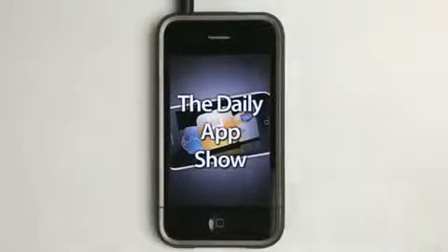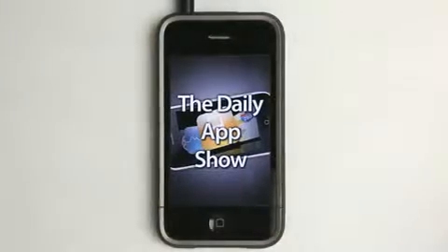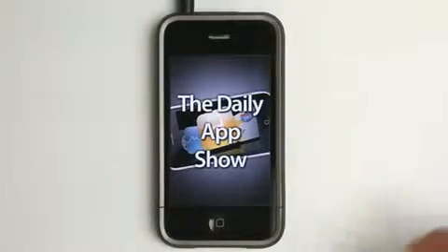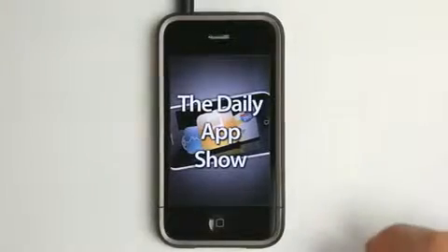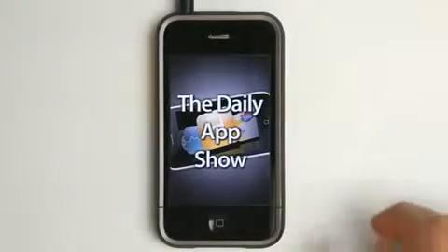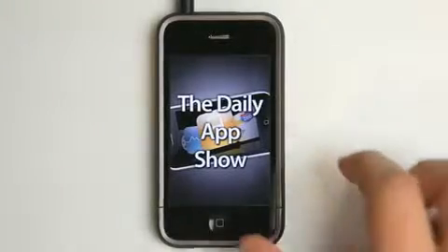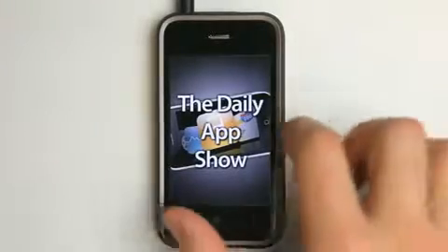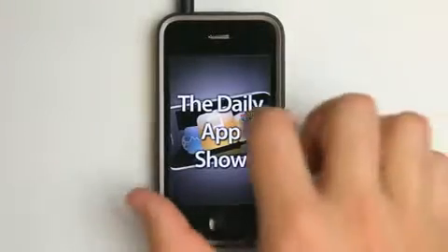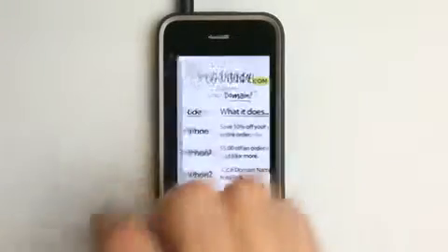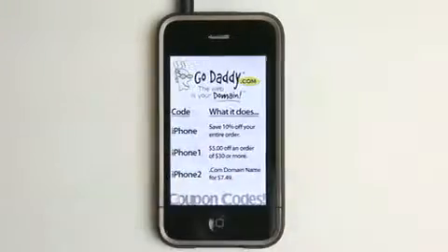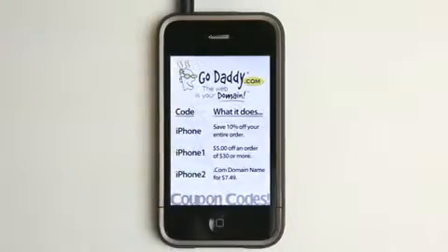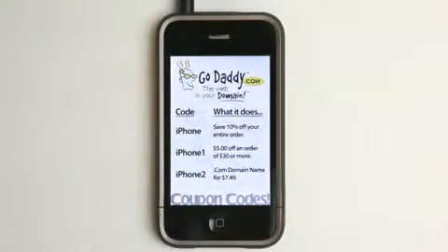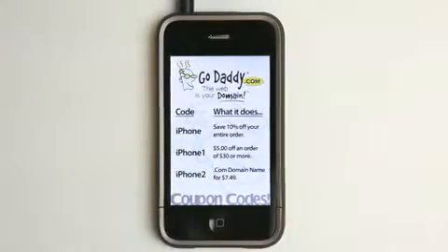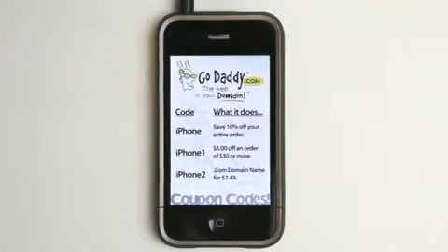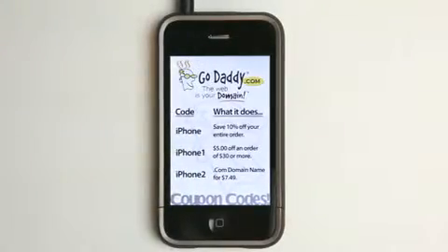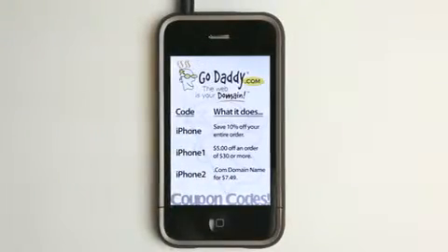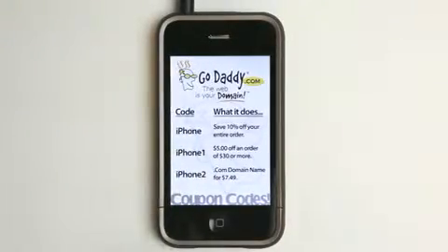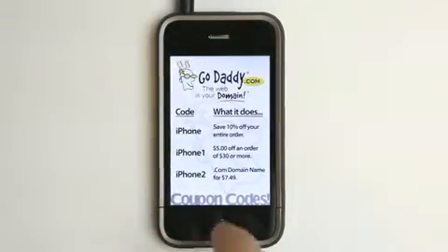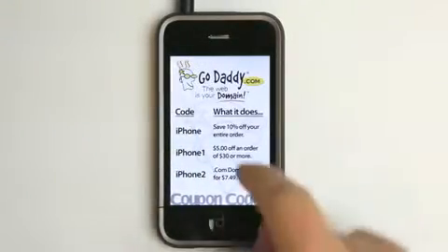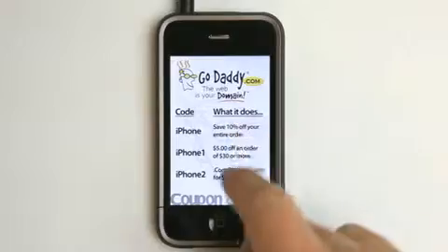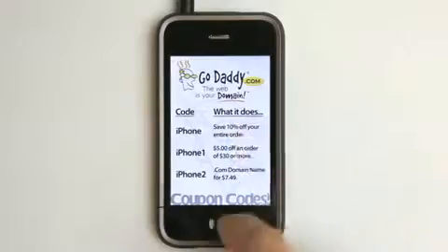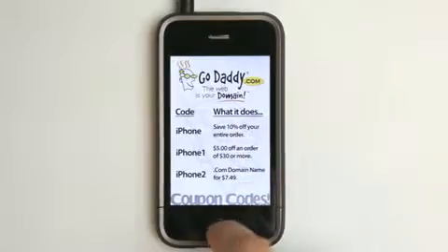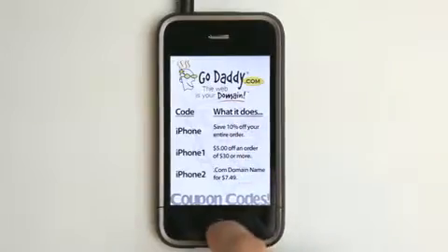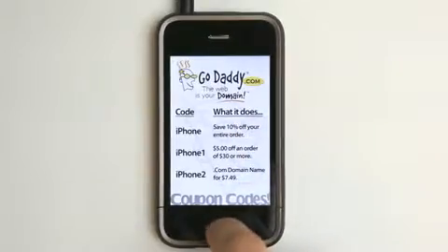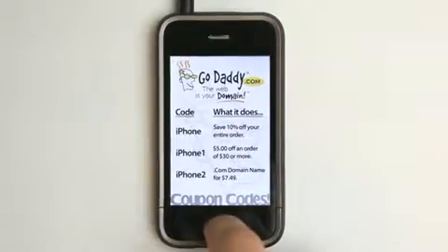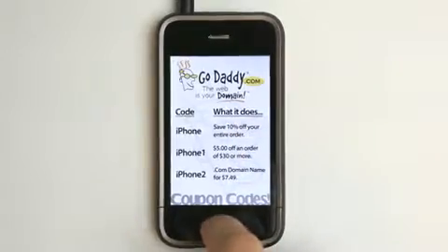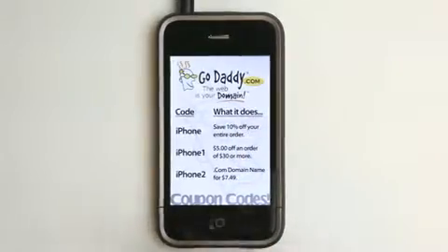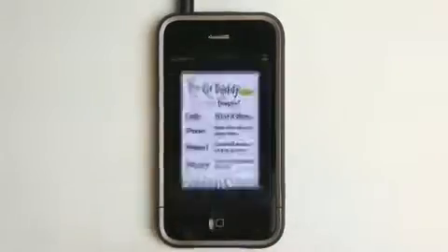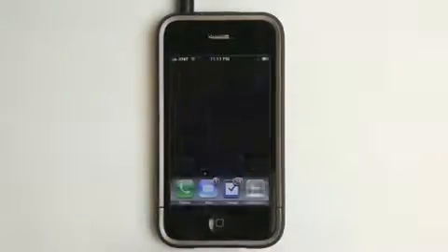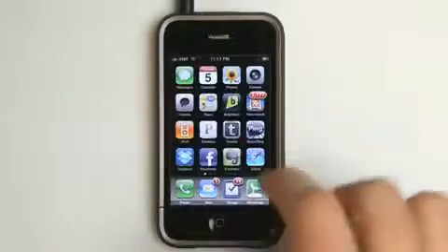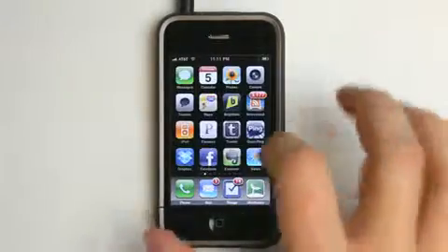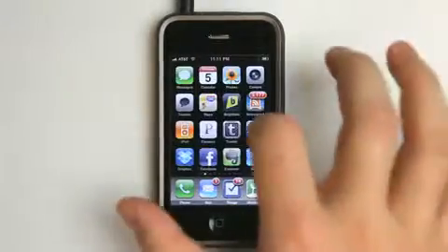Hey, what's up? This is Jared with The Daily App Show. We're brought to you by GoDaddy.com. Here are some coupon codes to help you save some money over at GoDaddy.